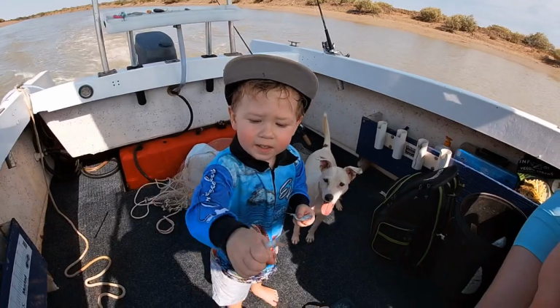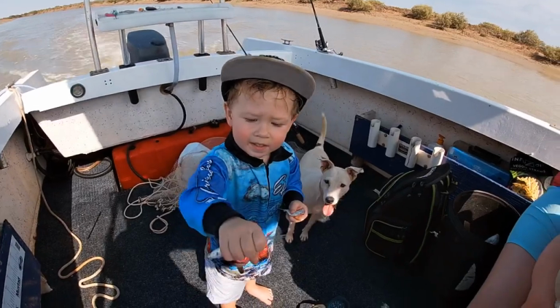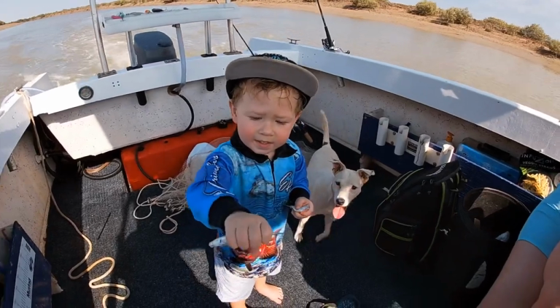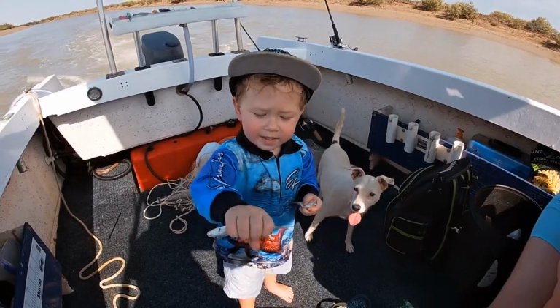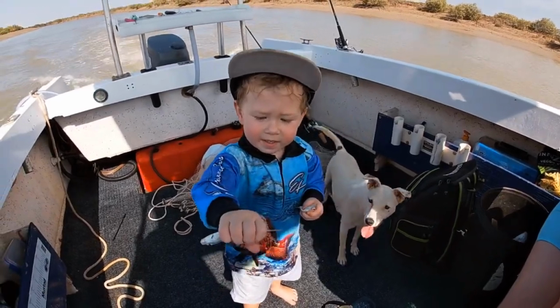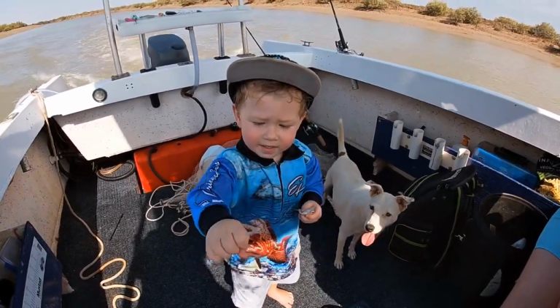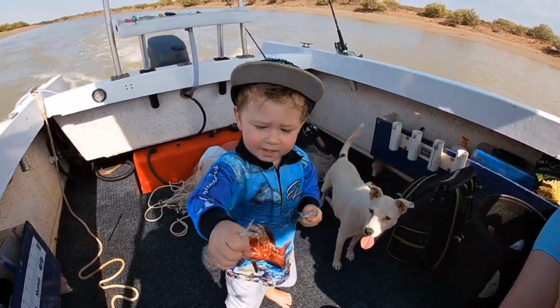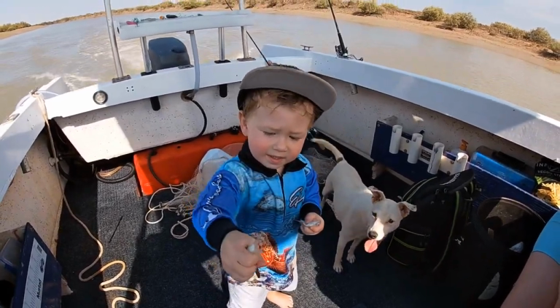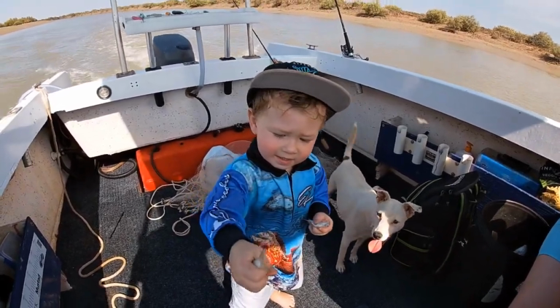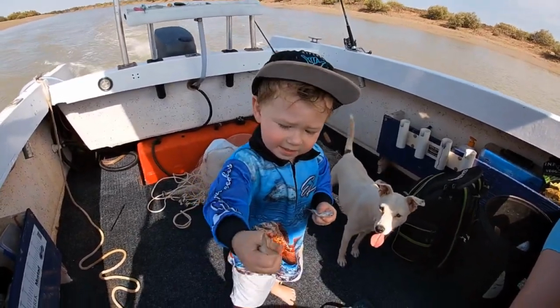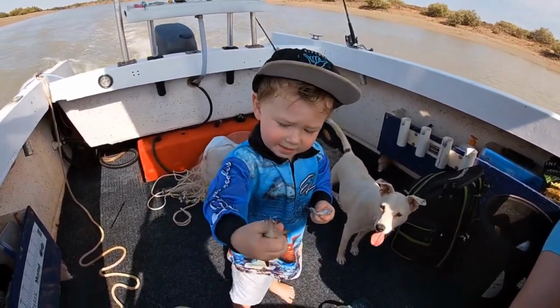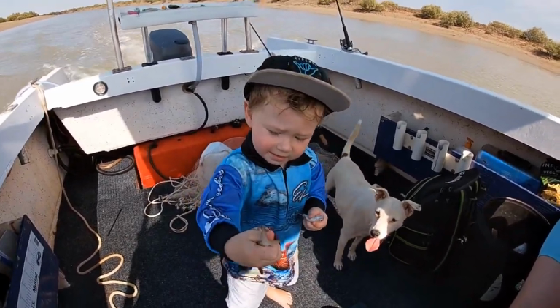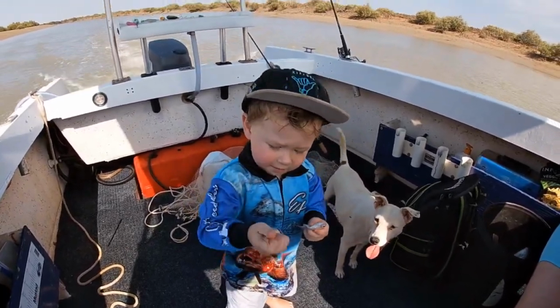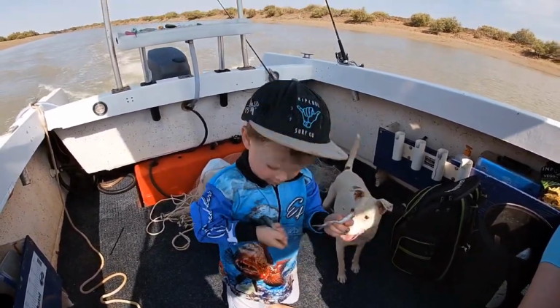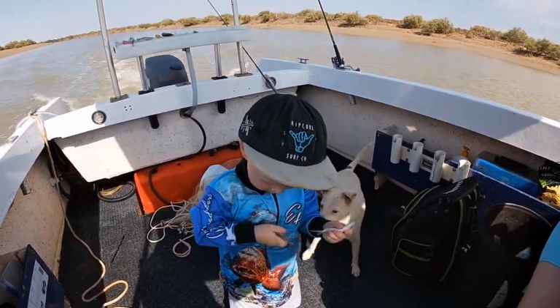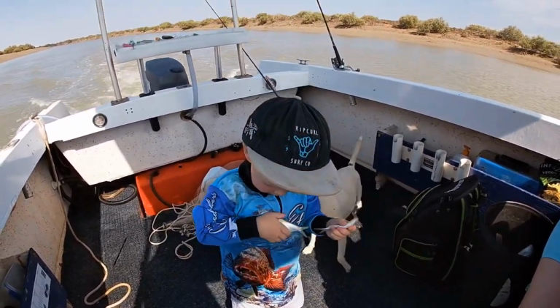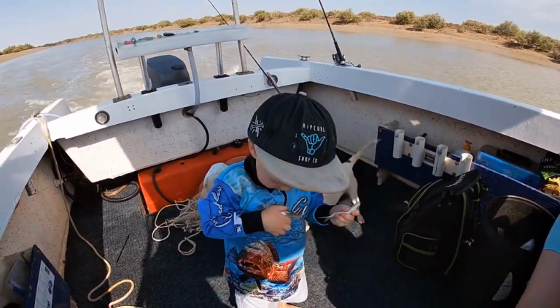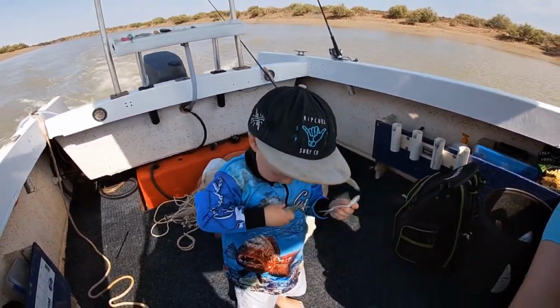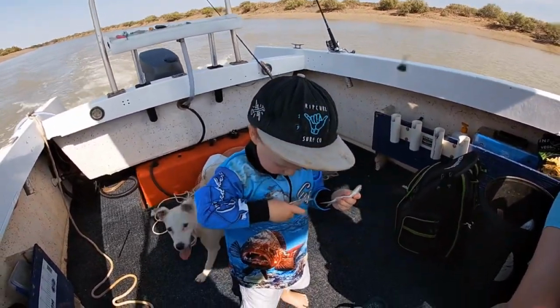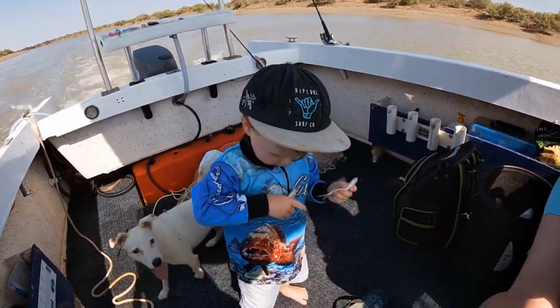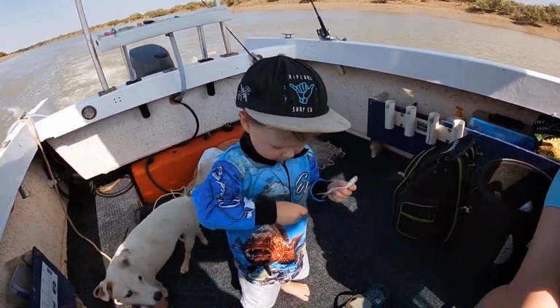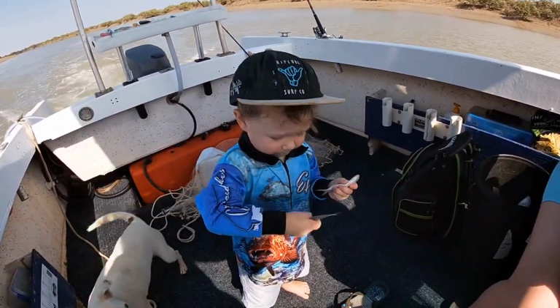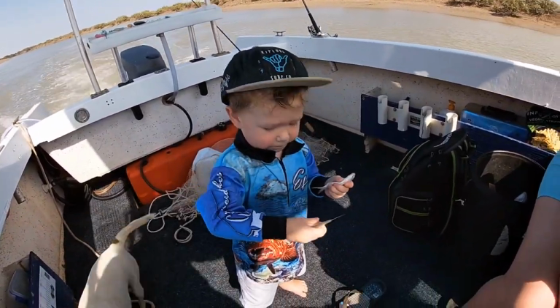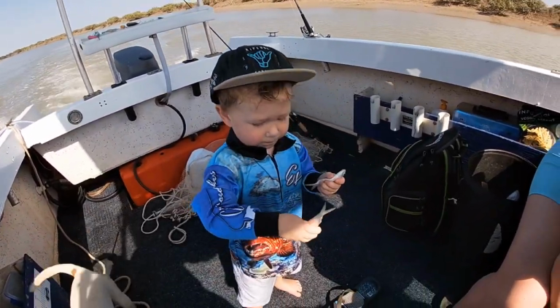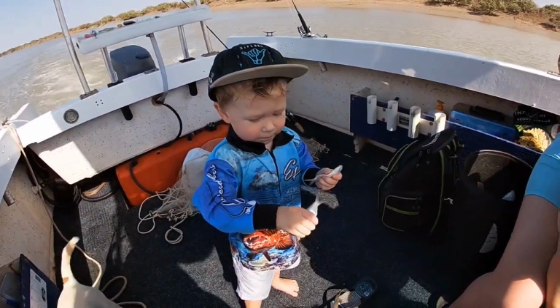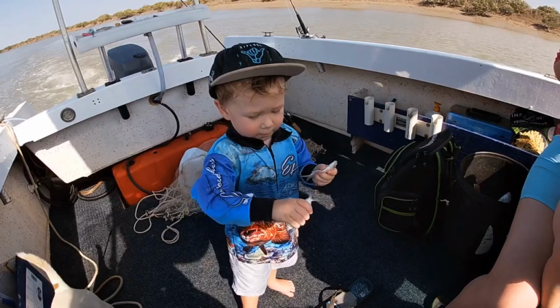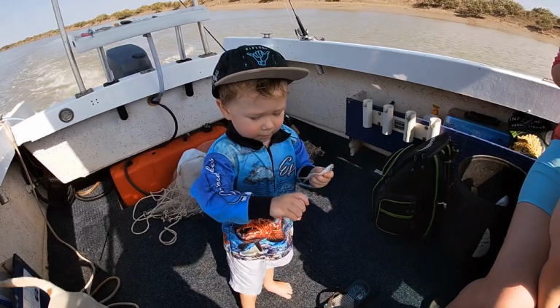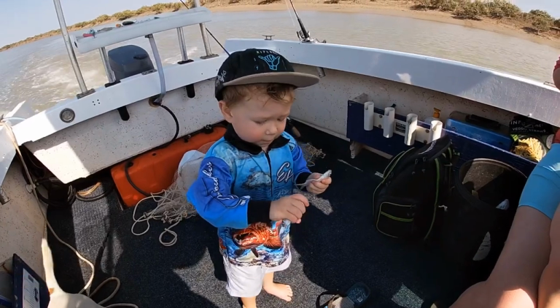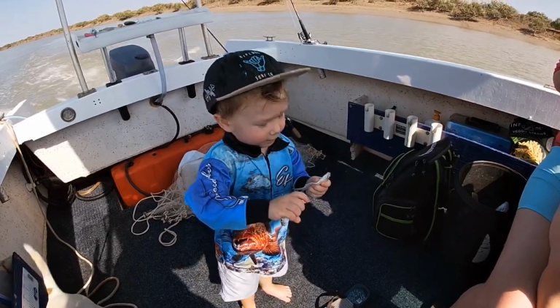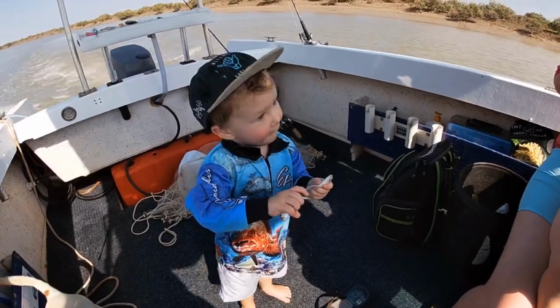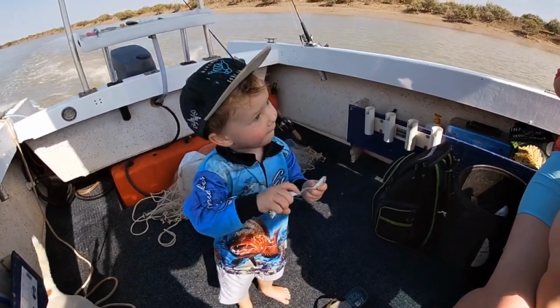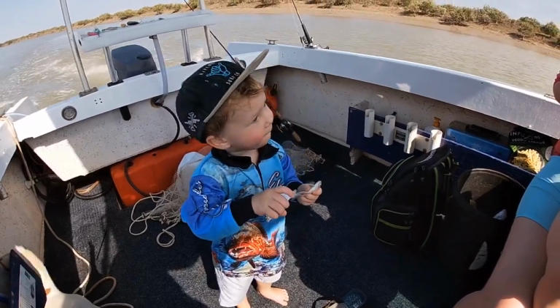Here we go, fishes! Here we go! How many fish? Two!